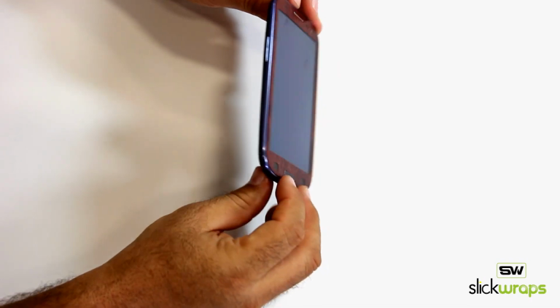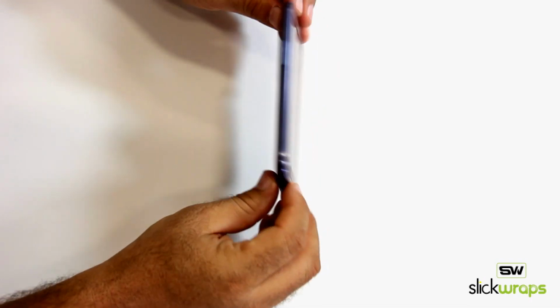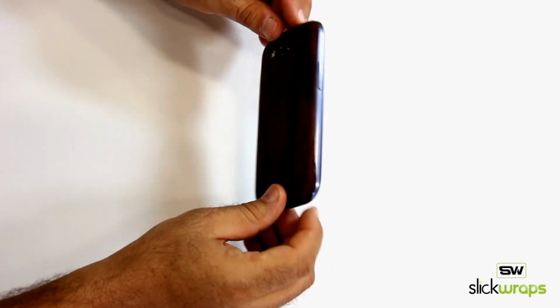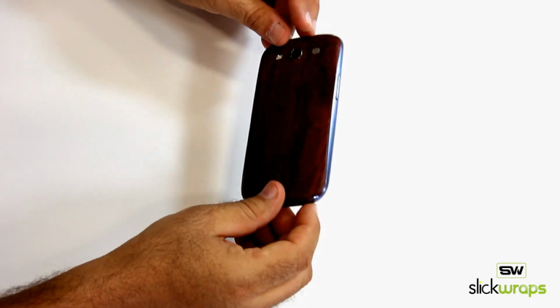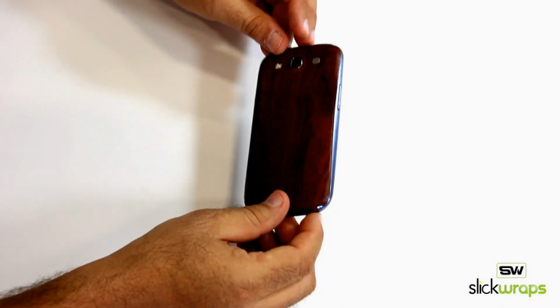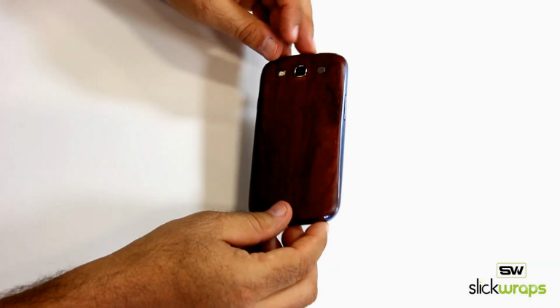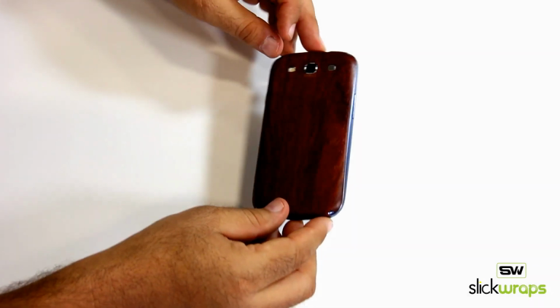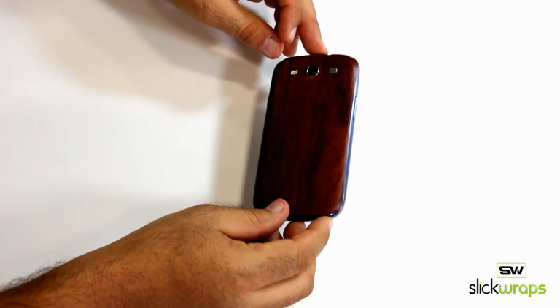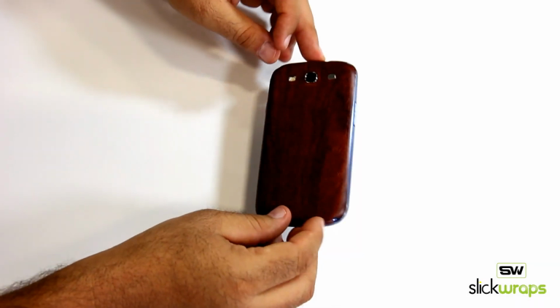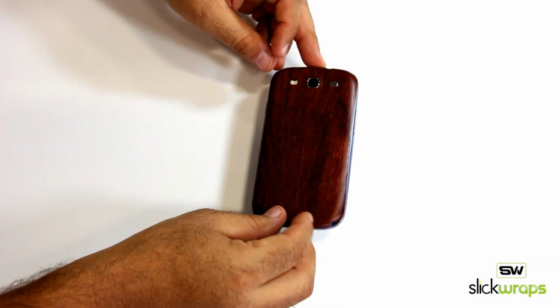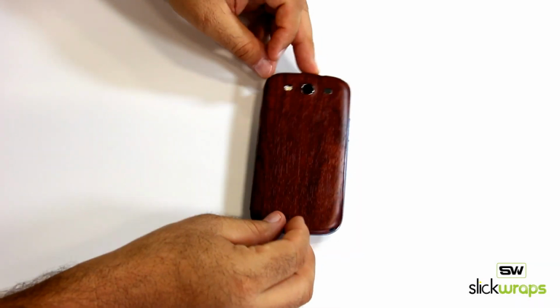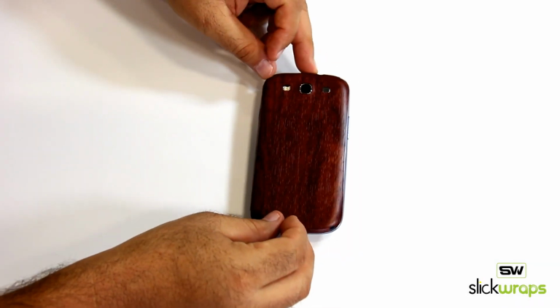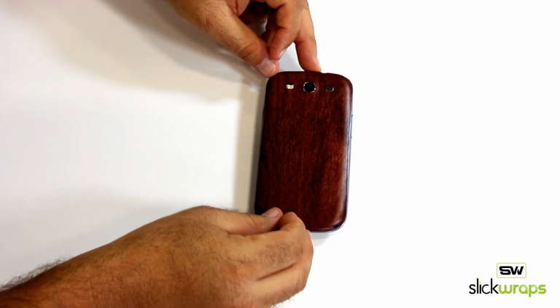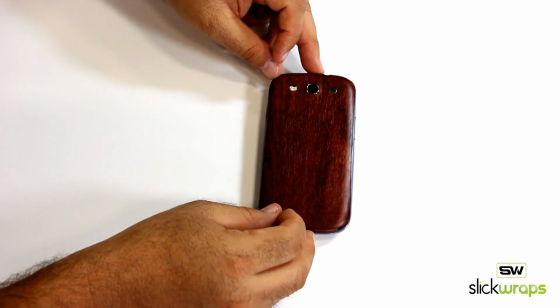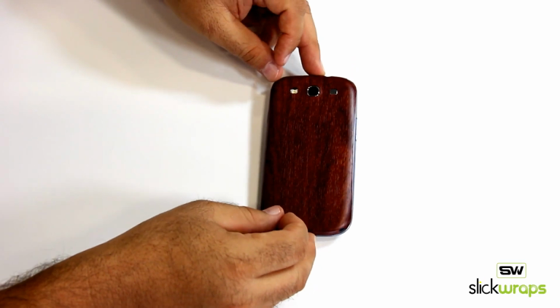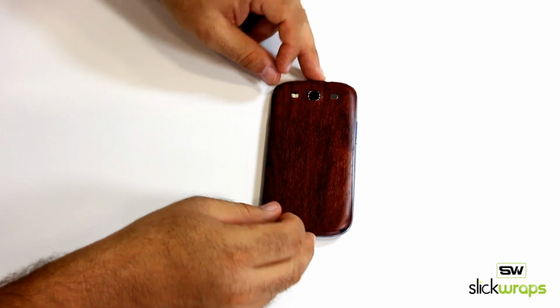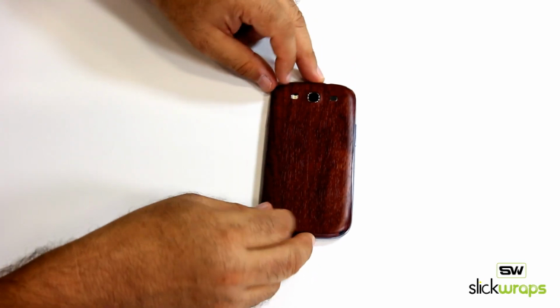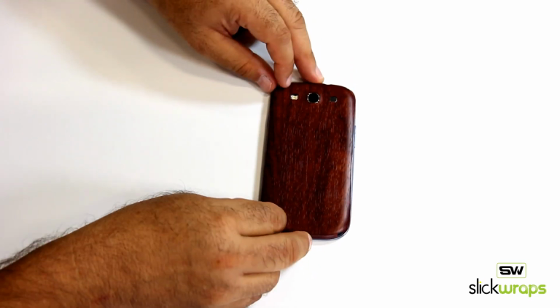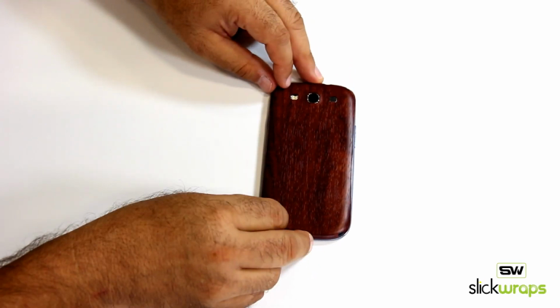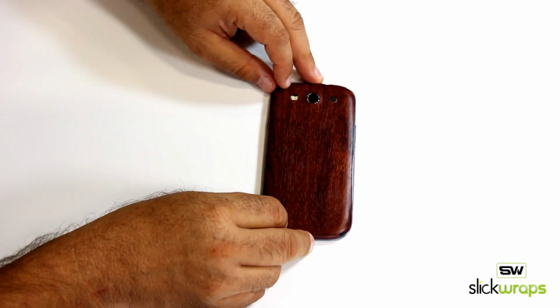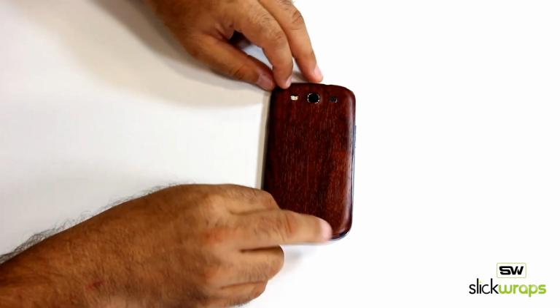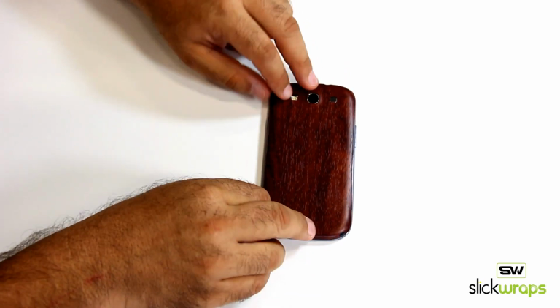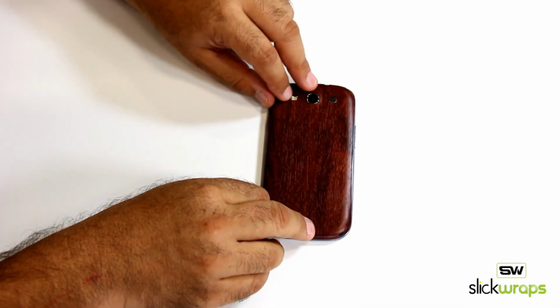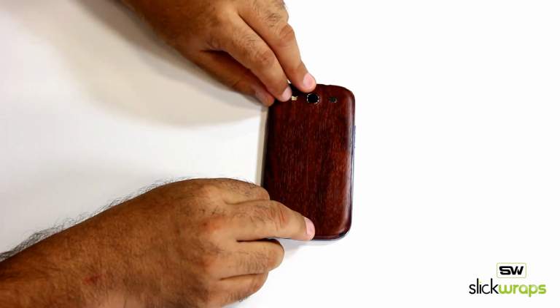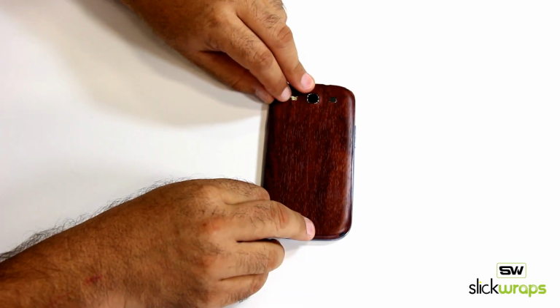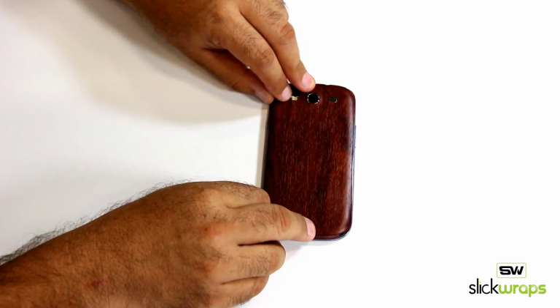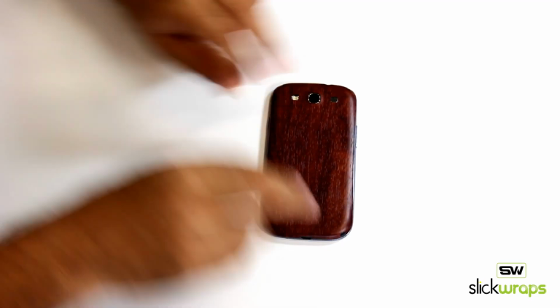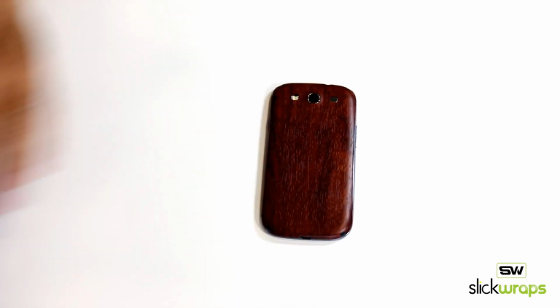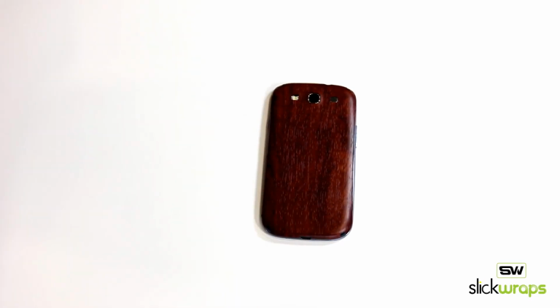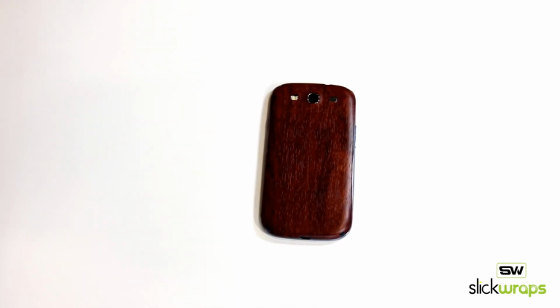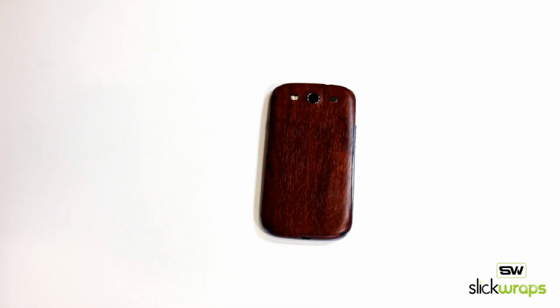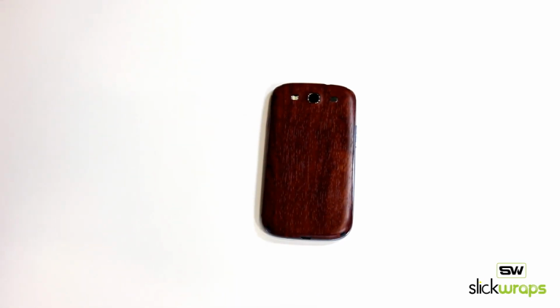This is our Mahogany from our wood series. Only available at SlickWraps.com.